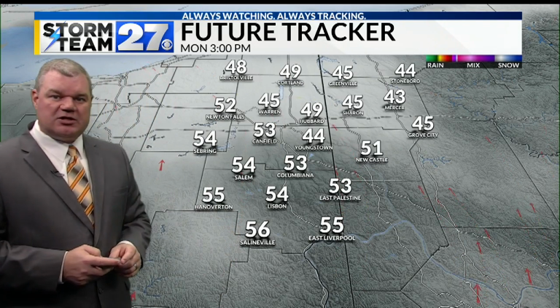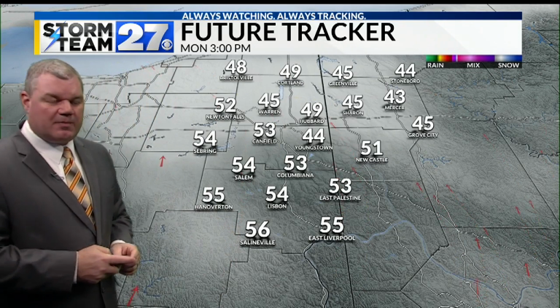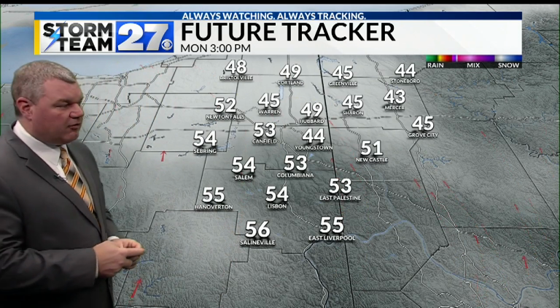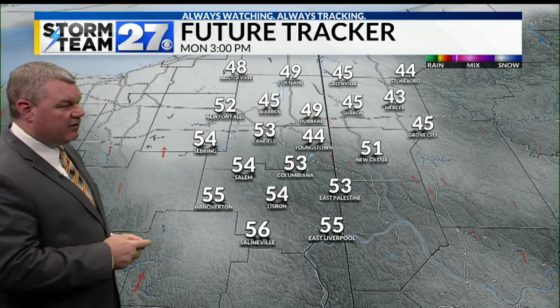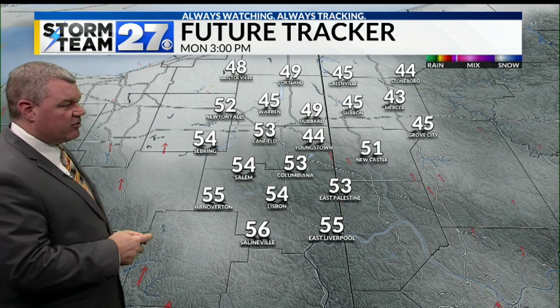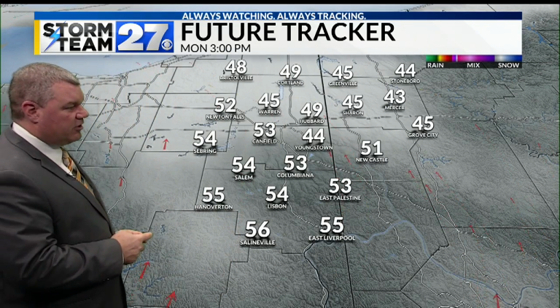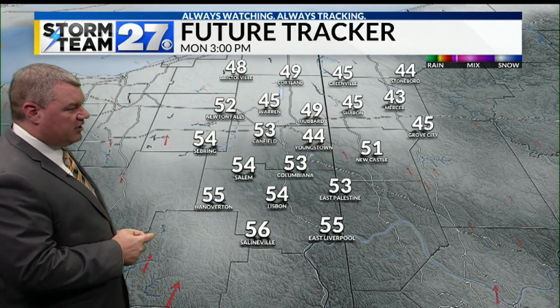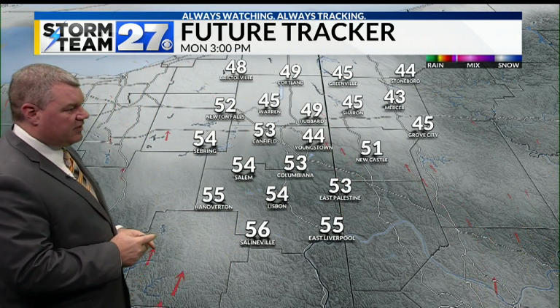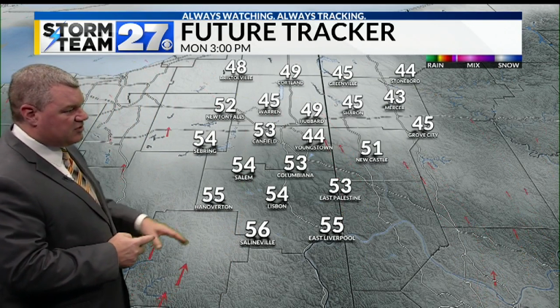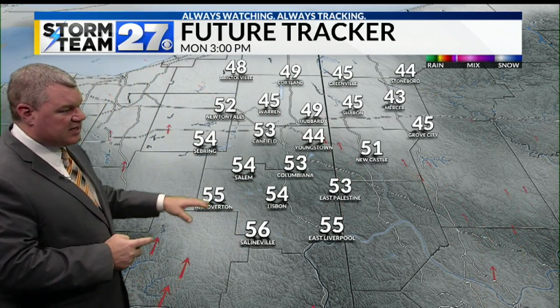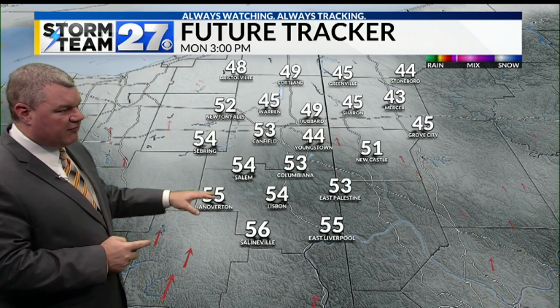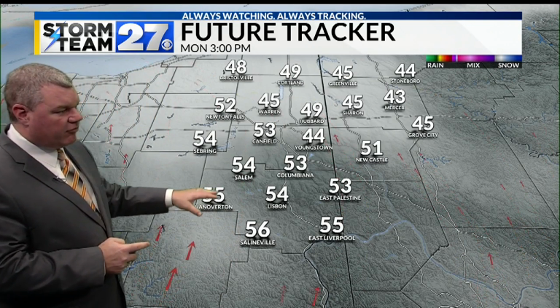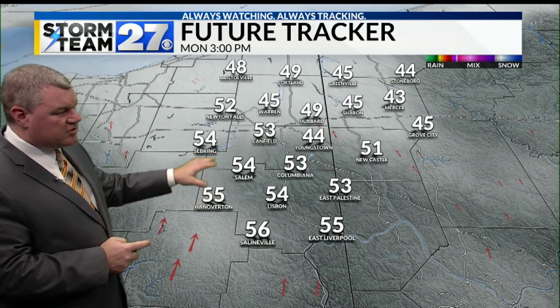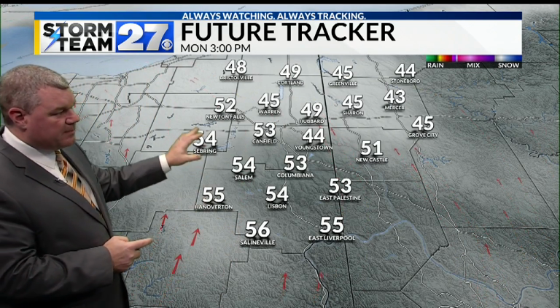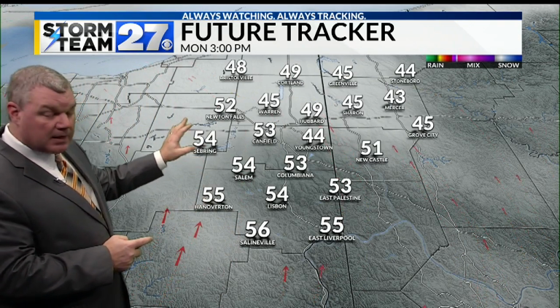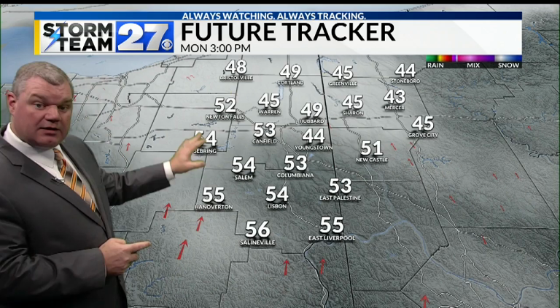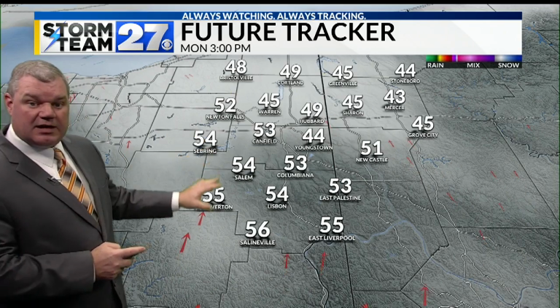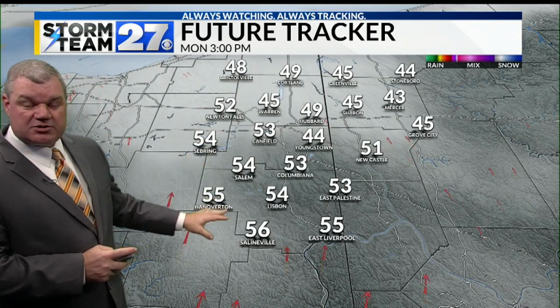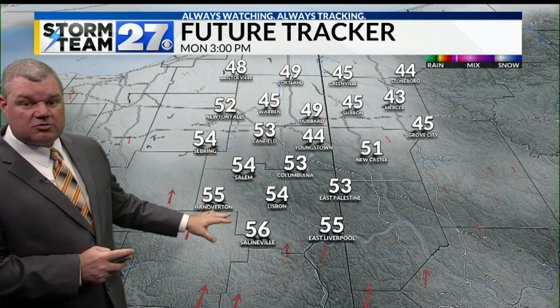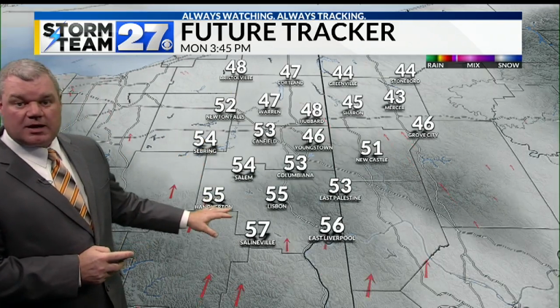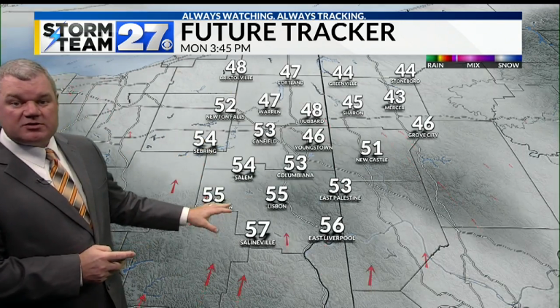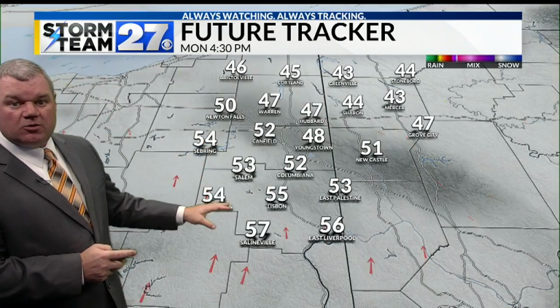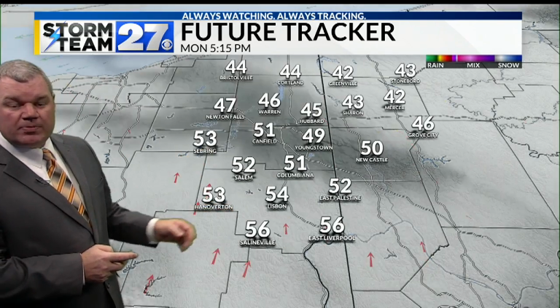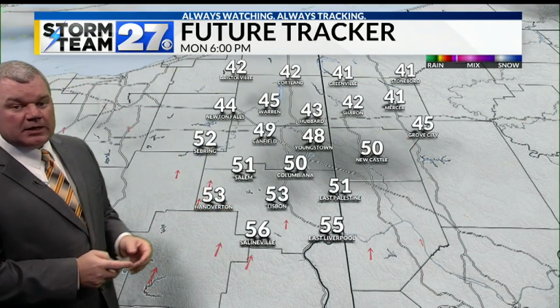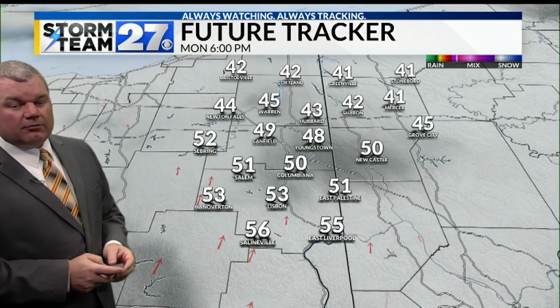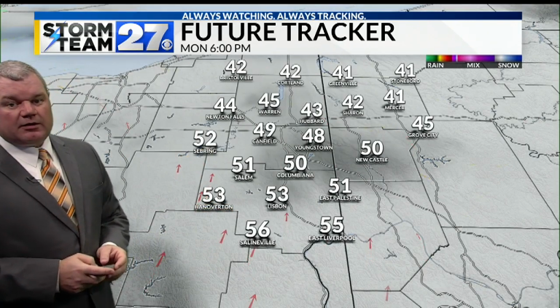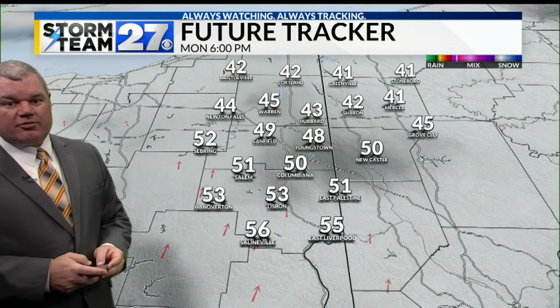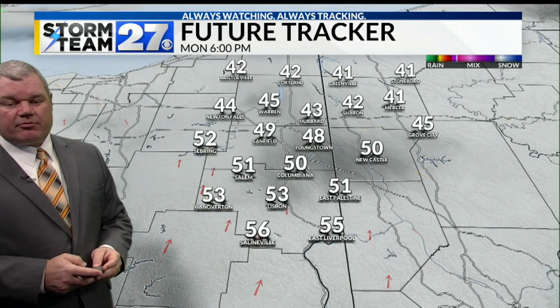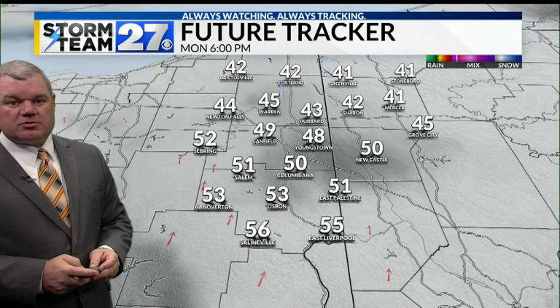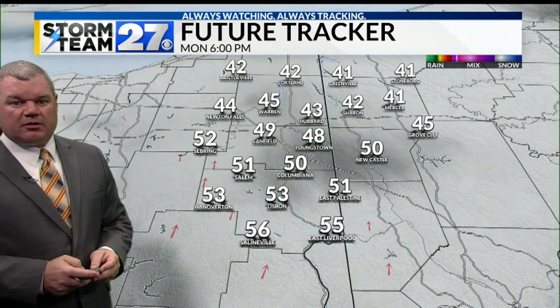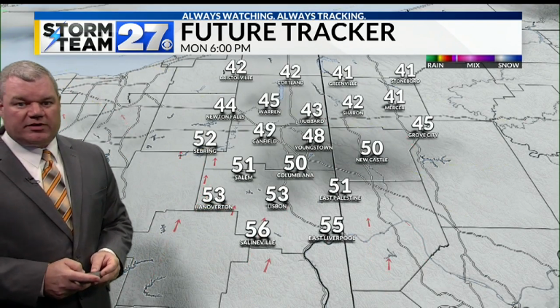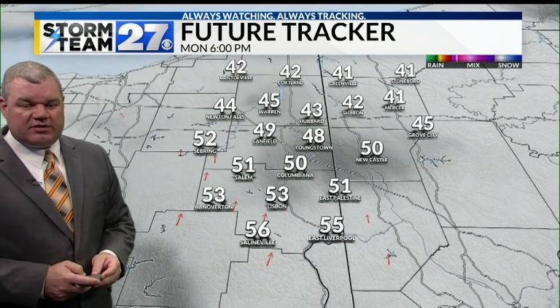A nice mild afternoon and evening is setting up for us, and yes, still dry too right on through tomorrow evening.